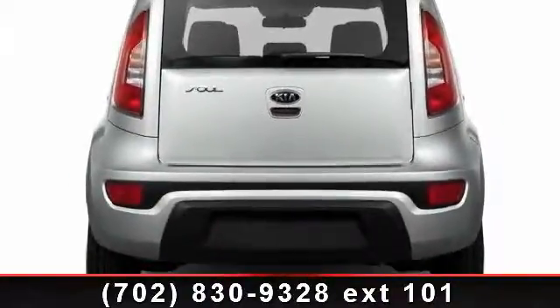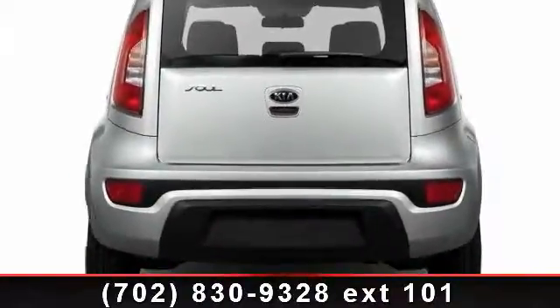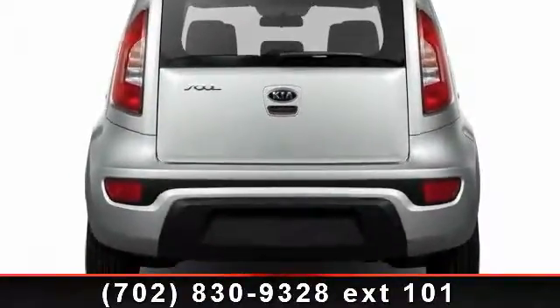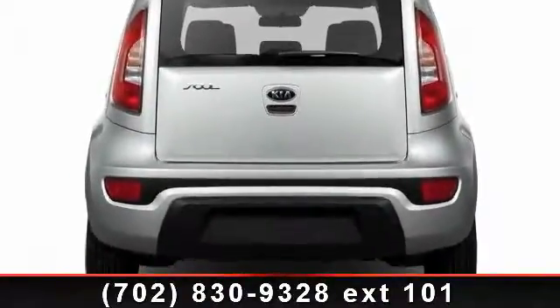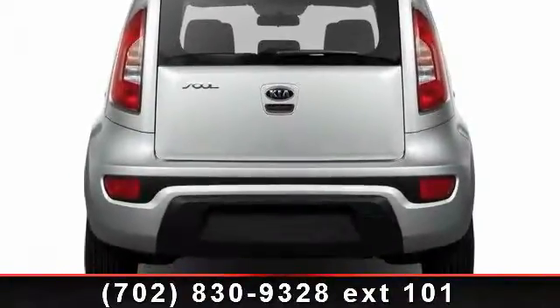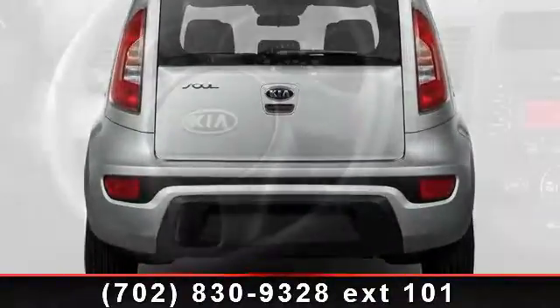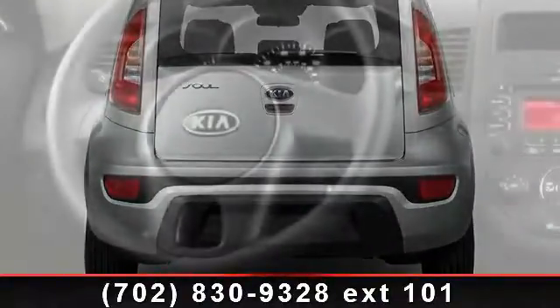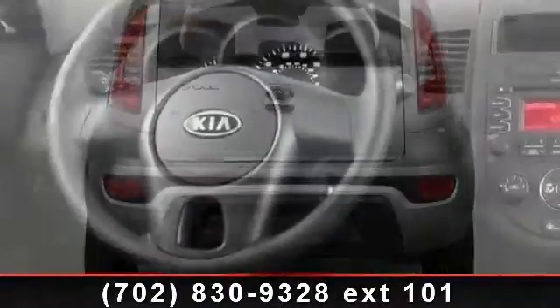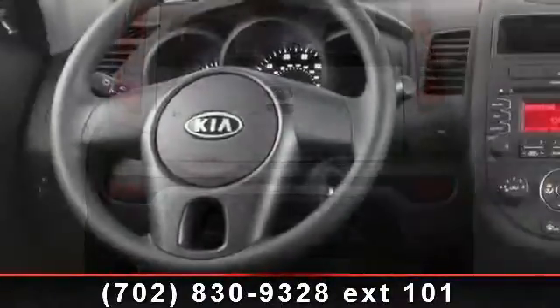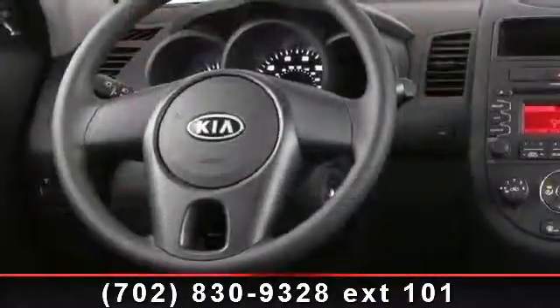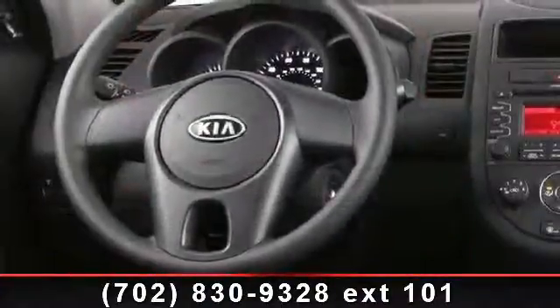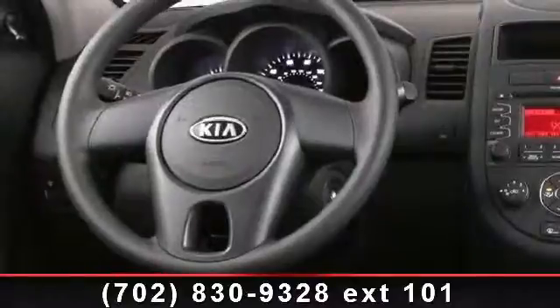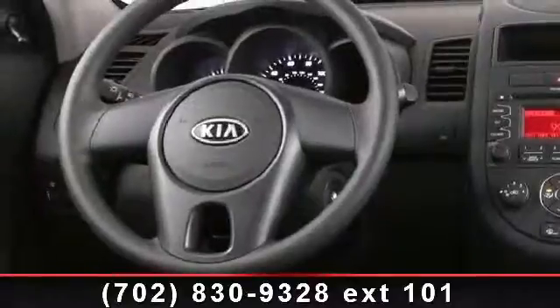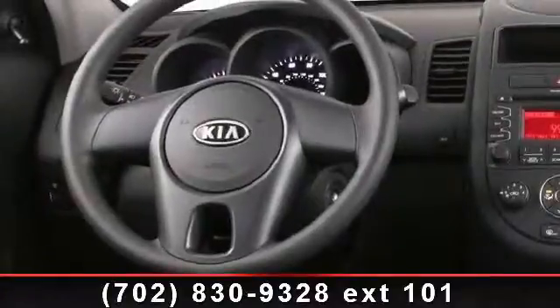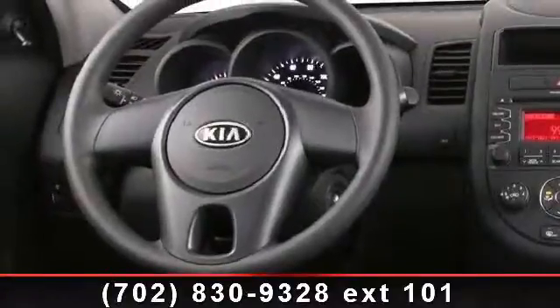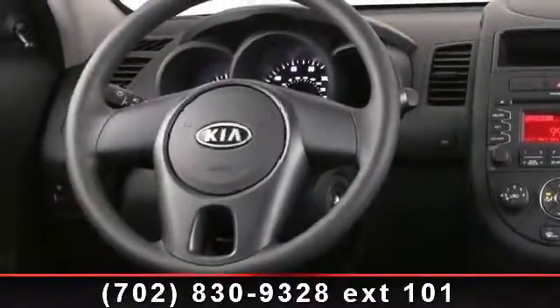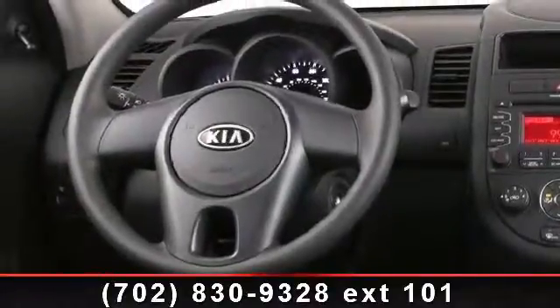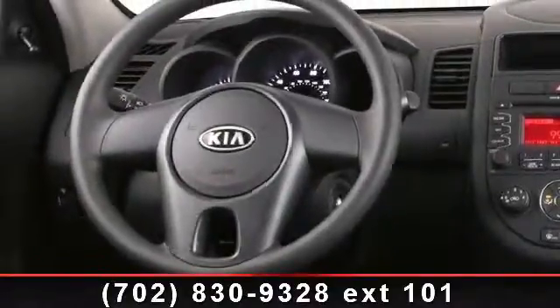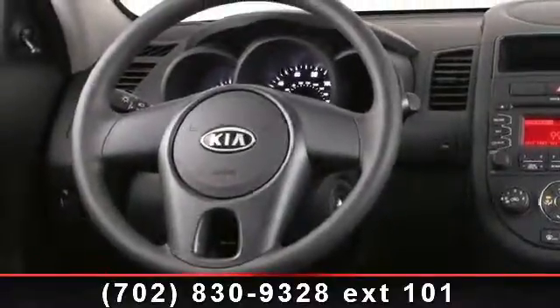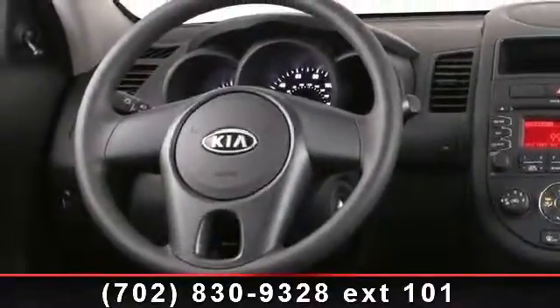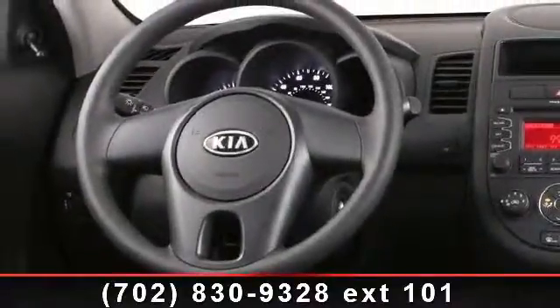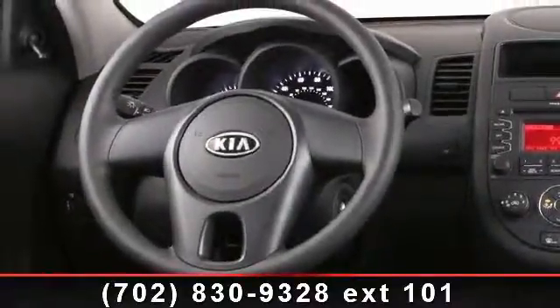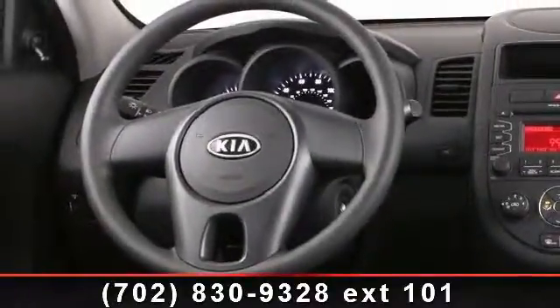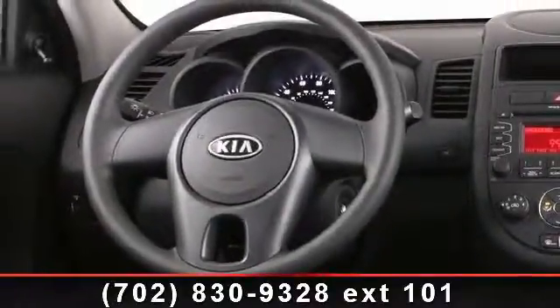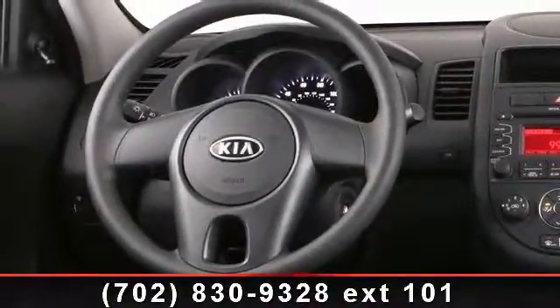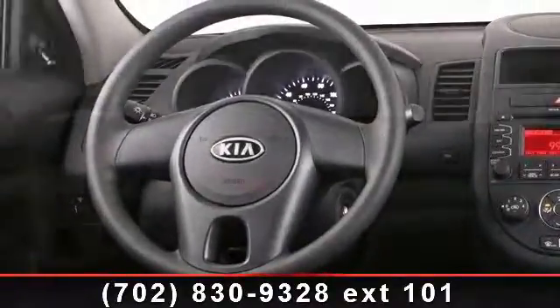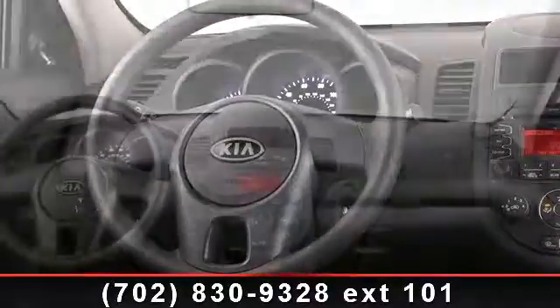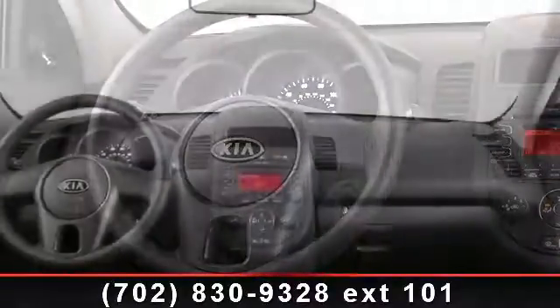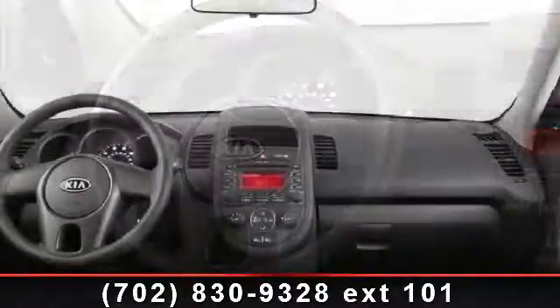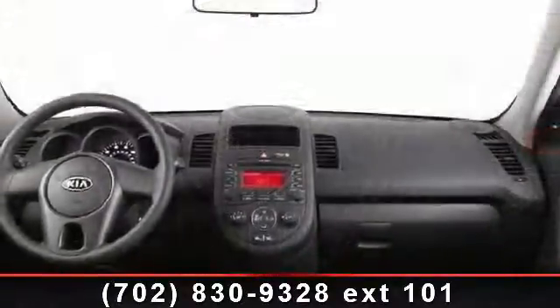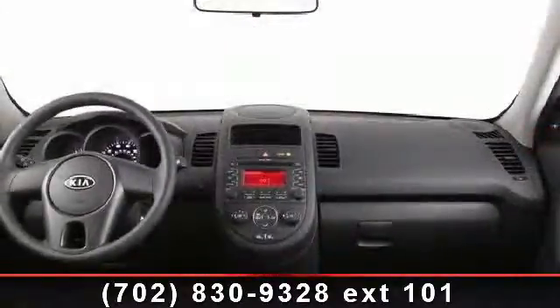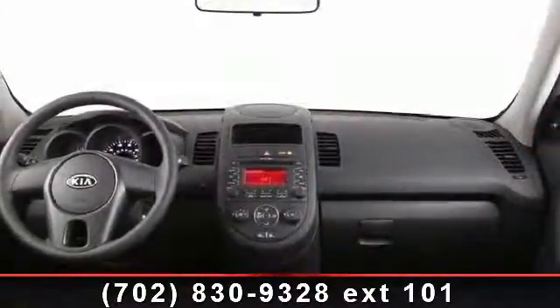This vehicle shows low mileage and offers a smooth ride. Don't let this vehicle get away — call or click to schedule a test drive today.